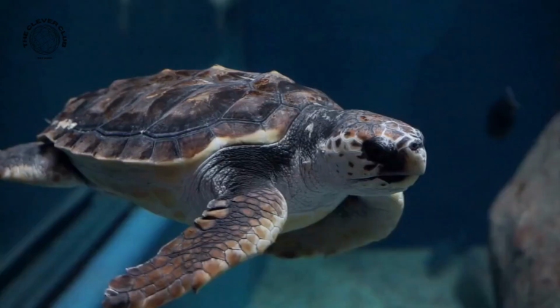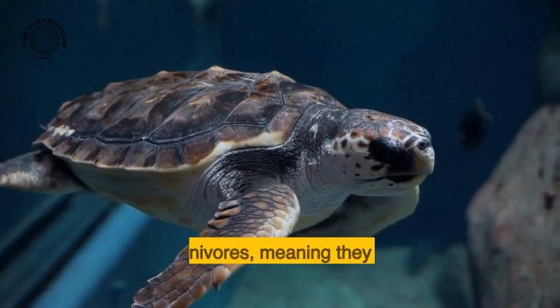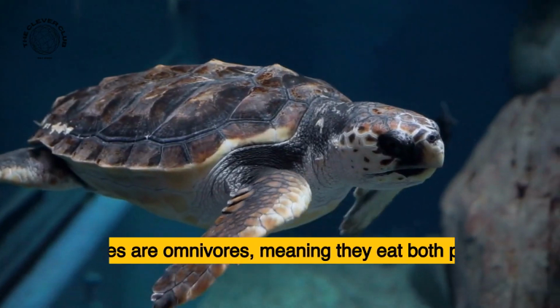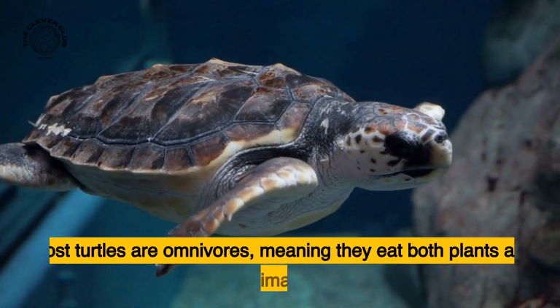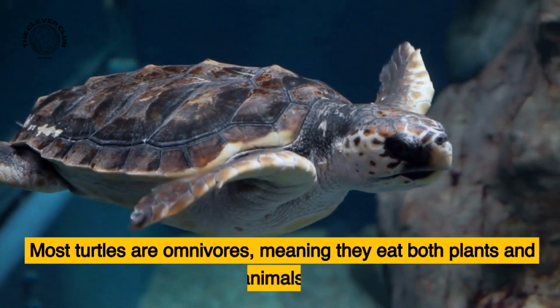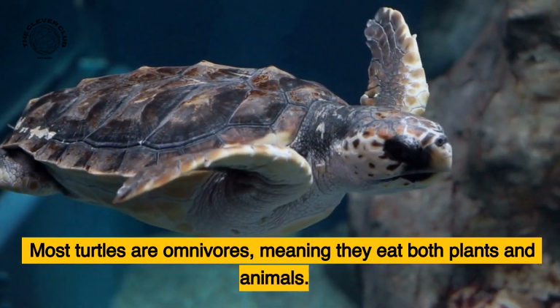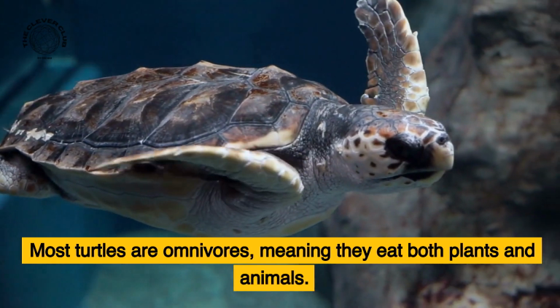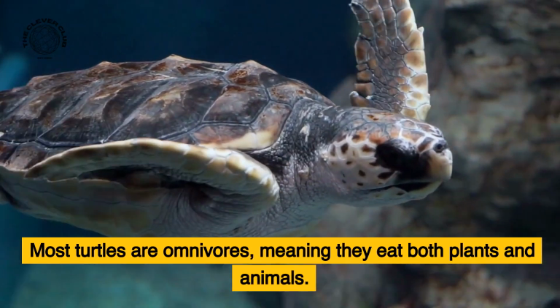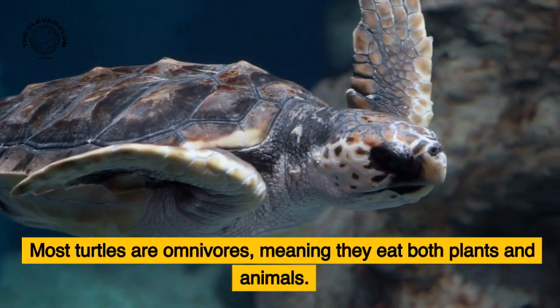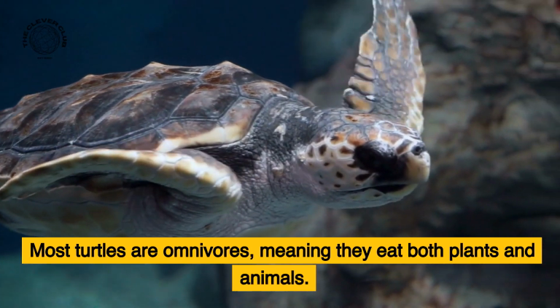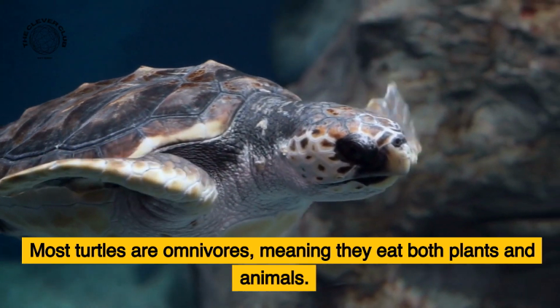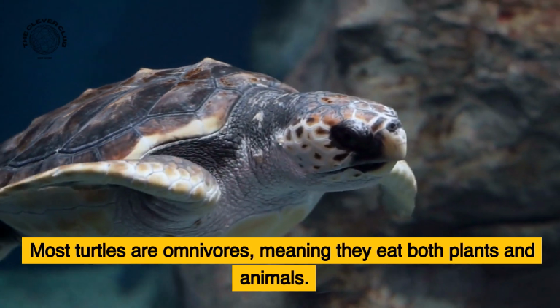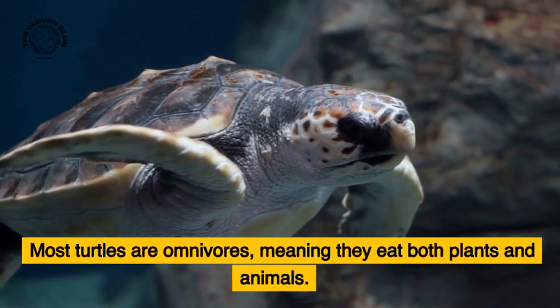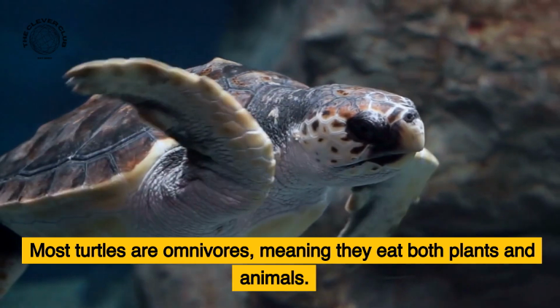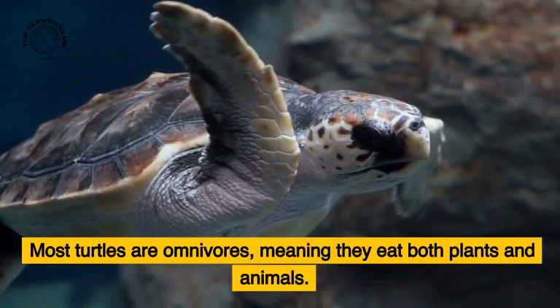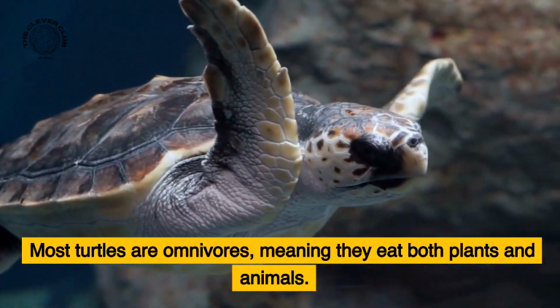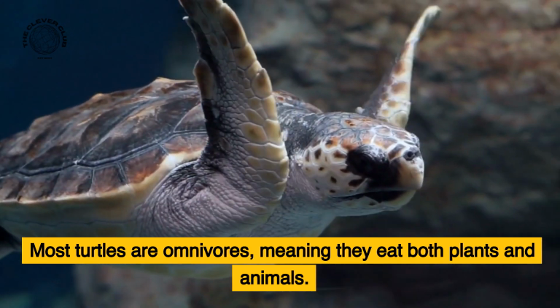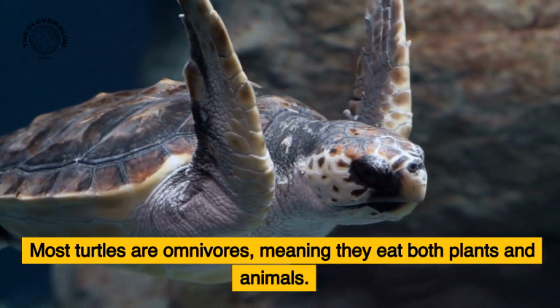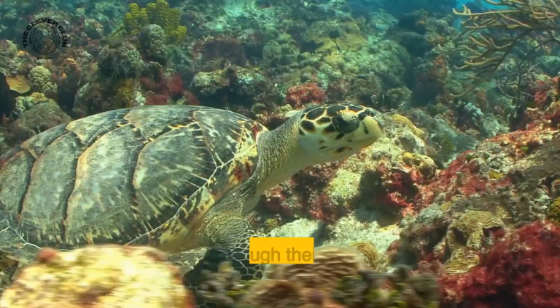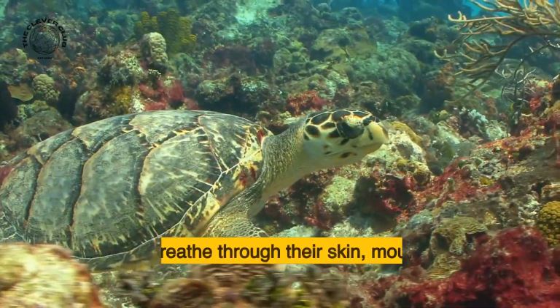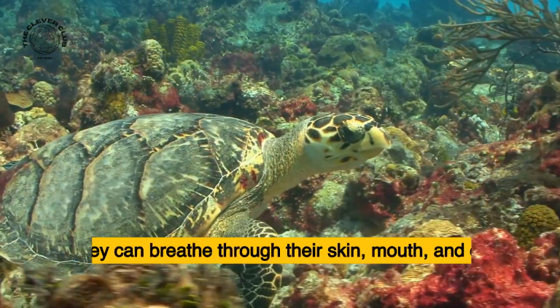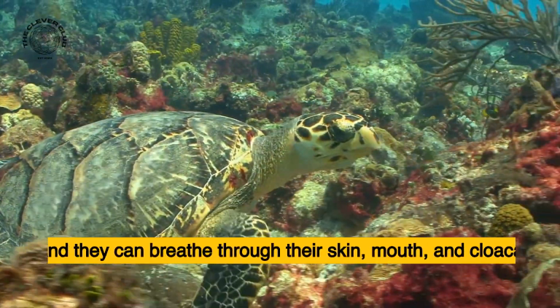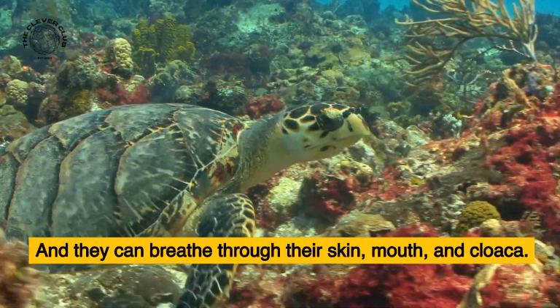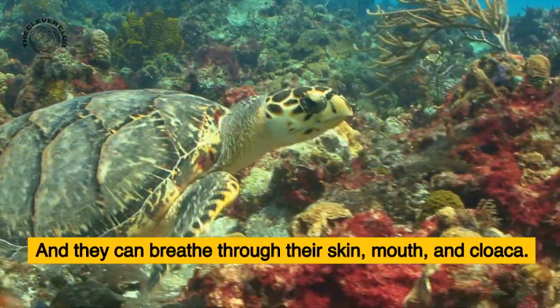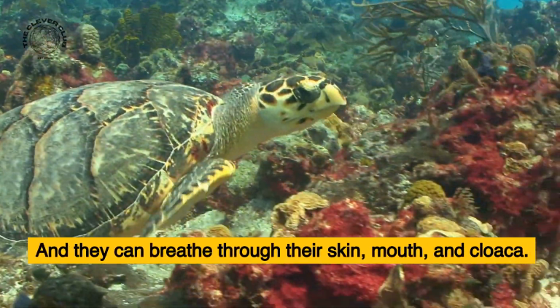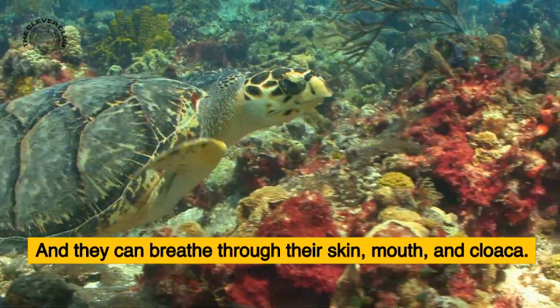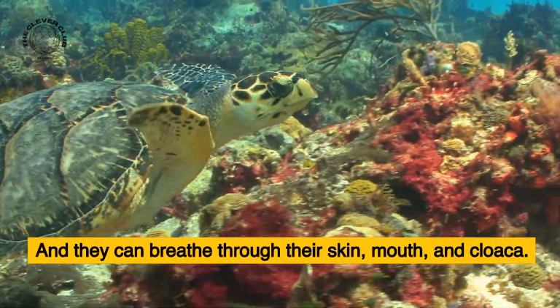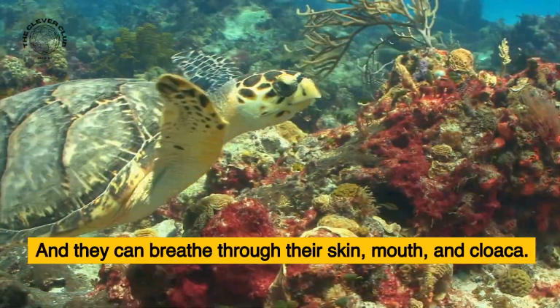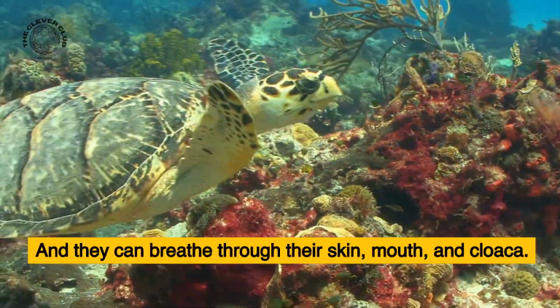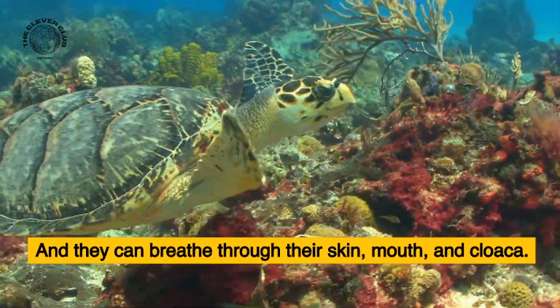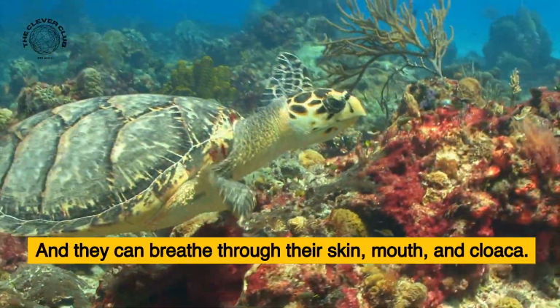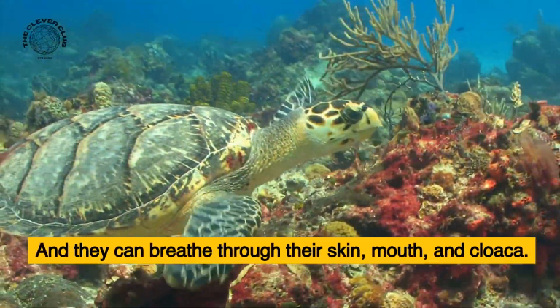Most turtles are omnivores, meaning they eat both plants and animals. And they can breathe through their skin, mouth, and cloaca.